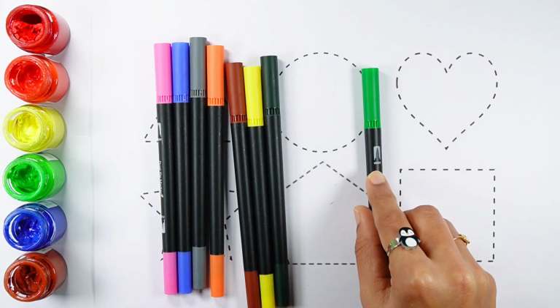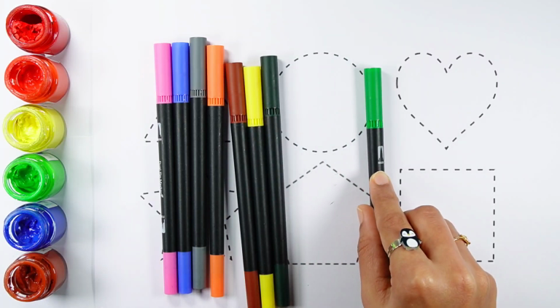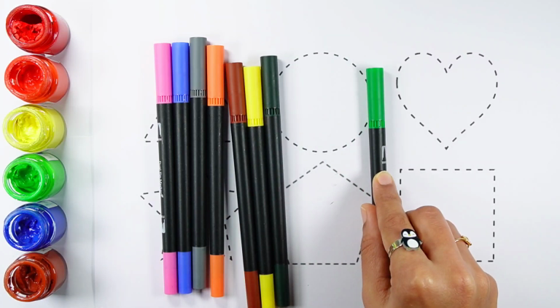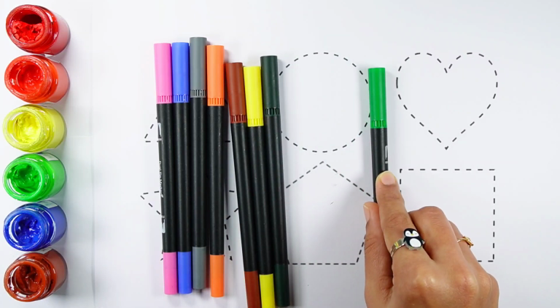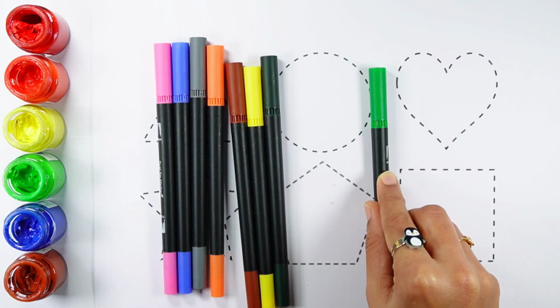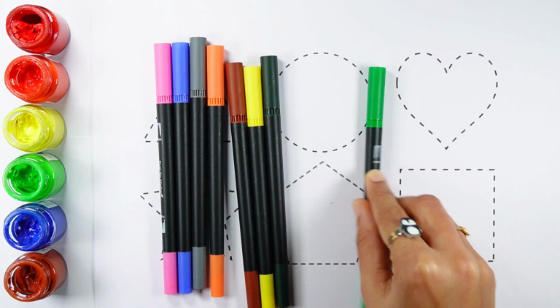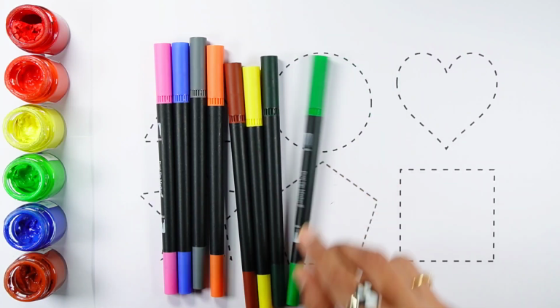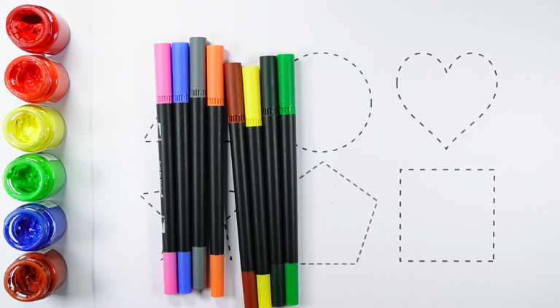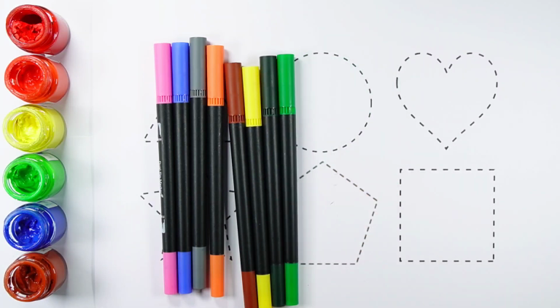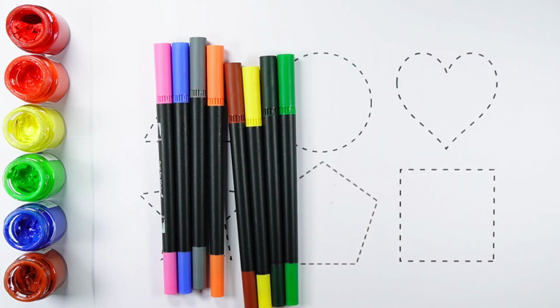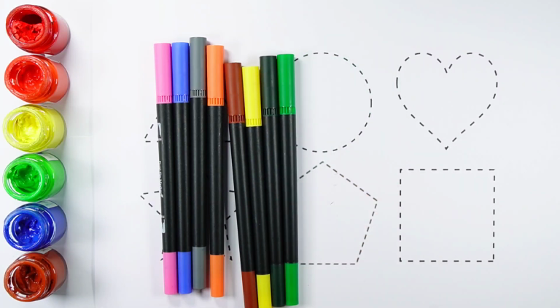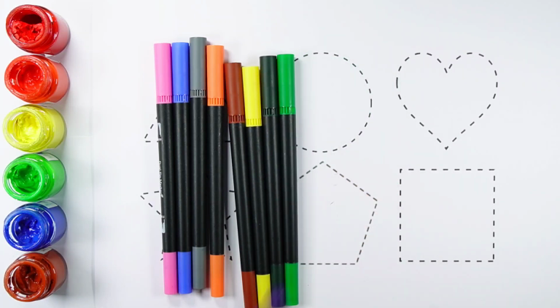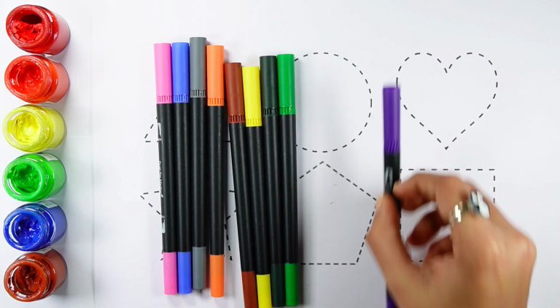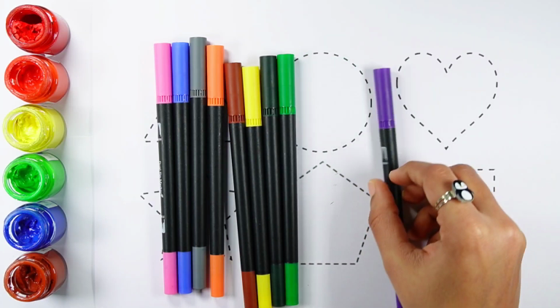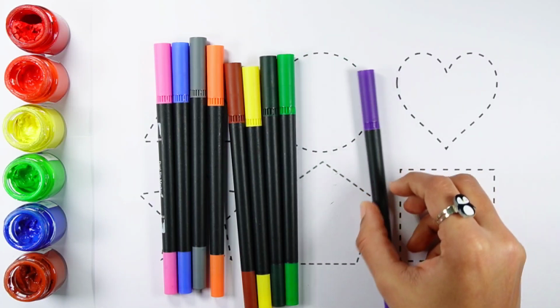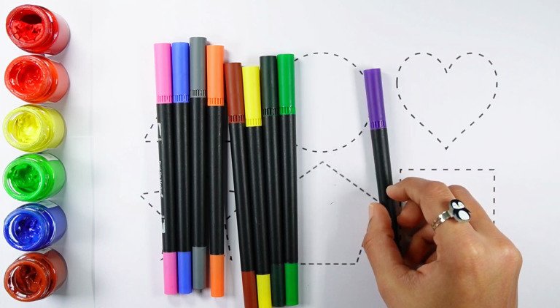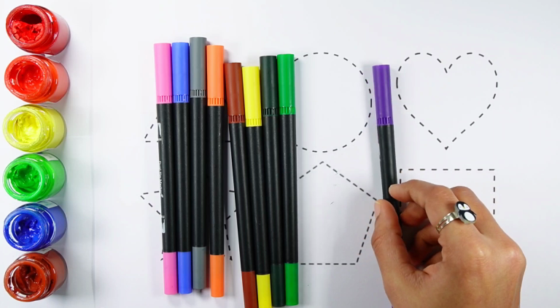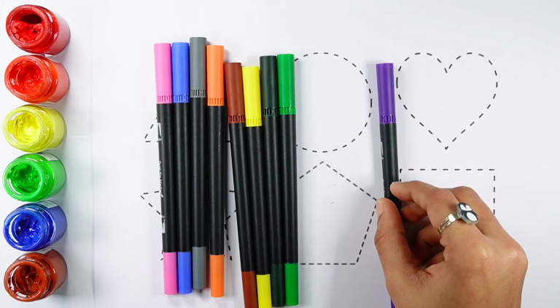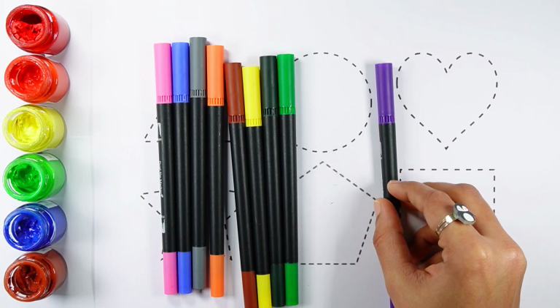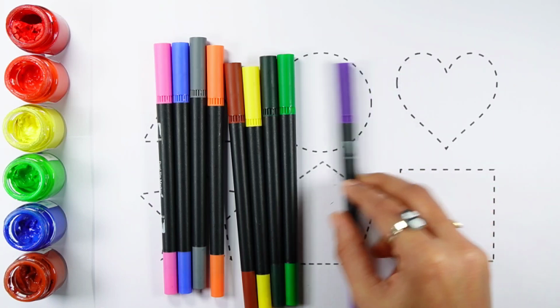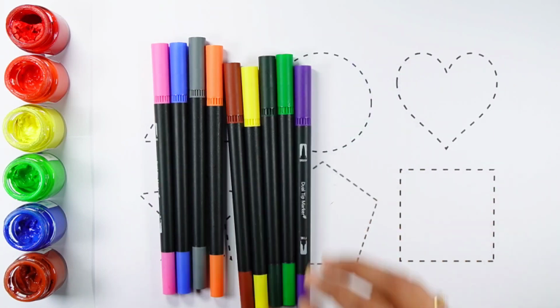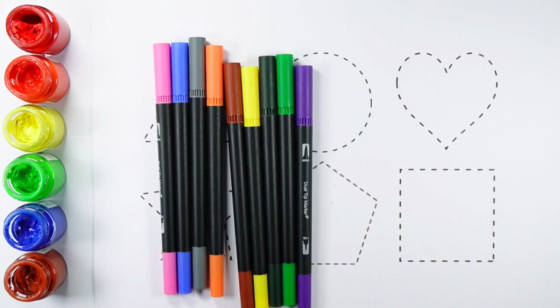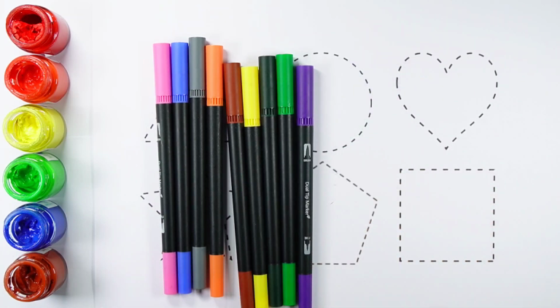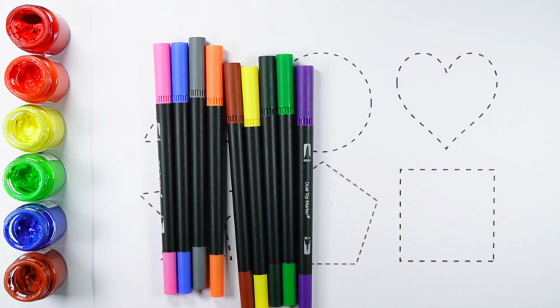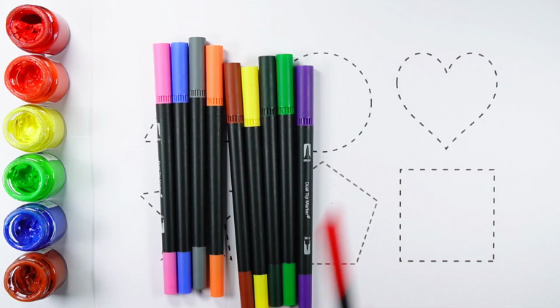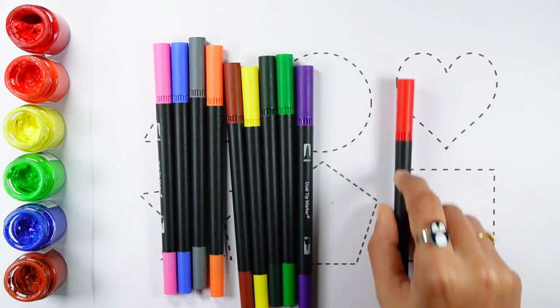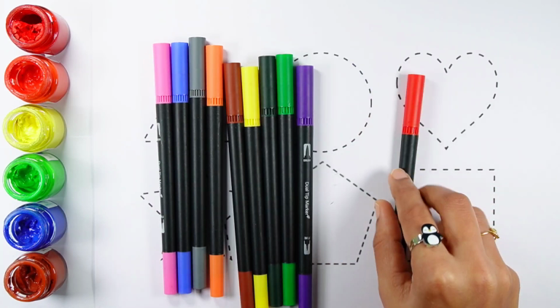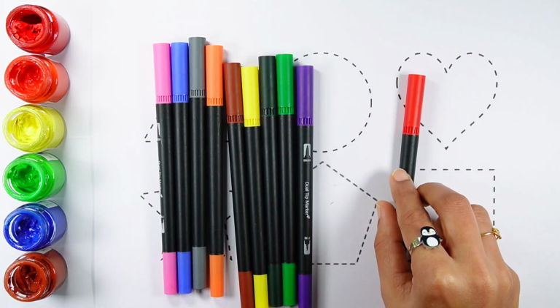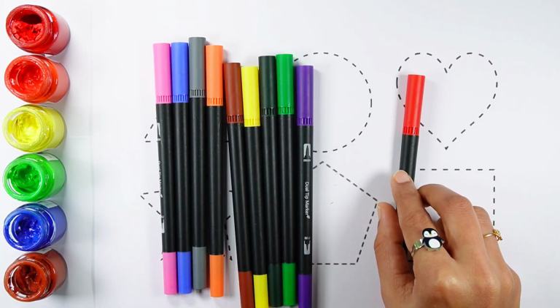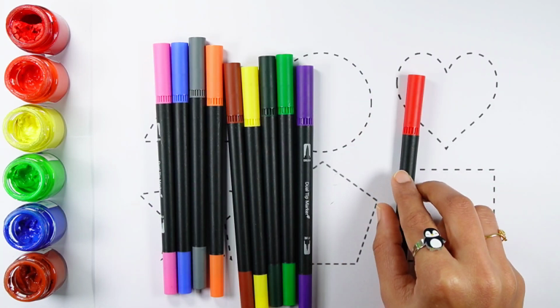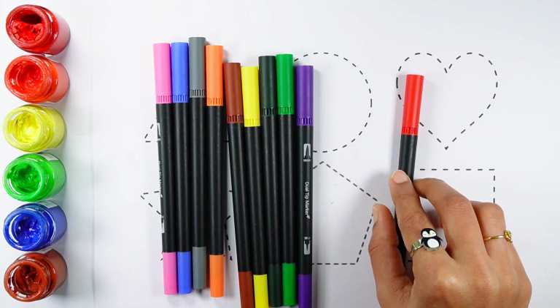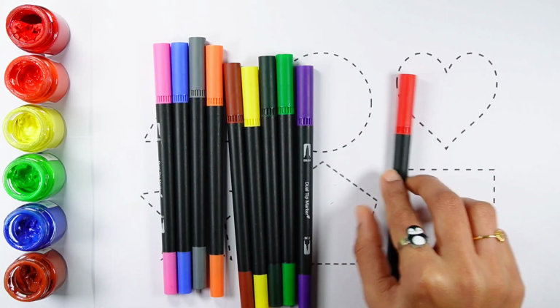Light green color, Purple color, Red color.